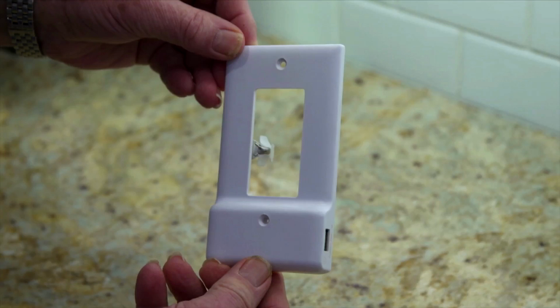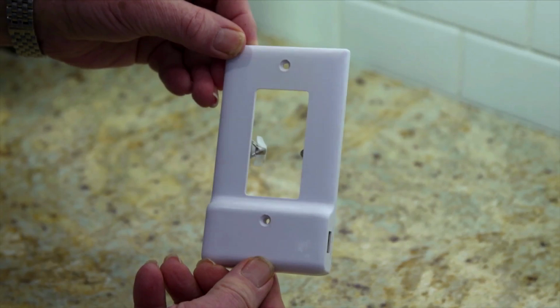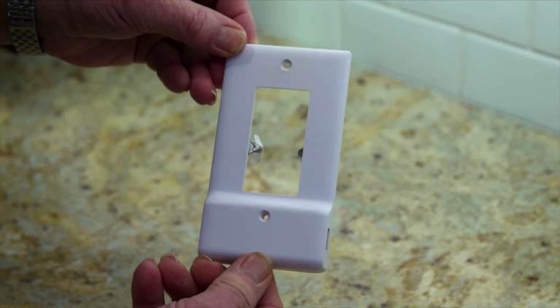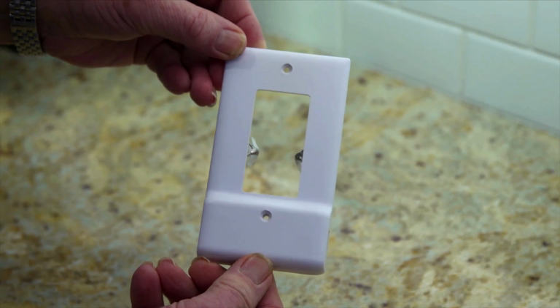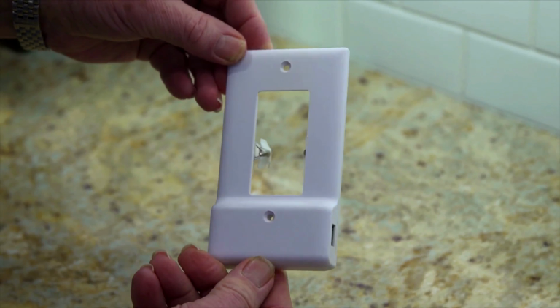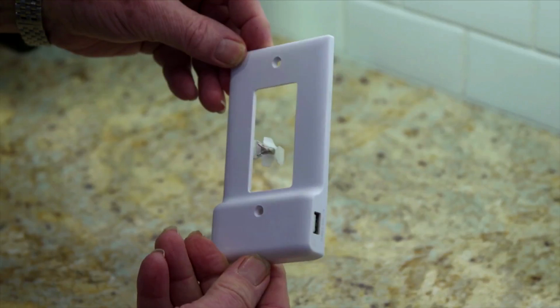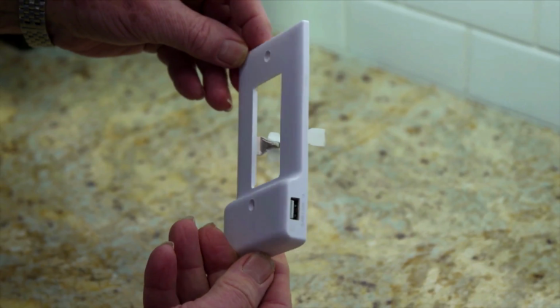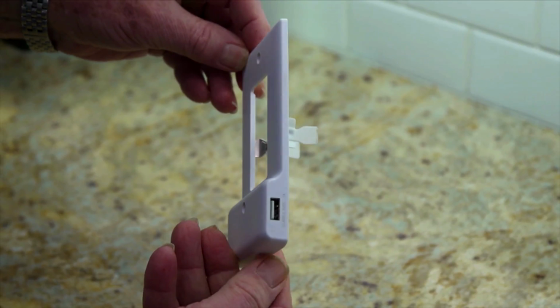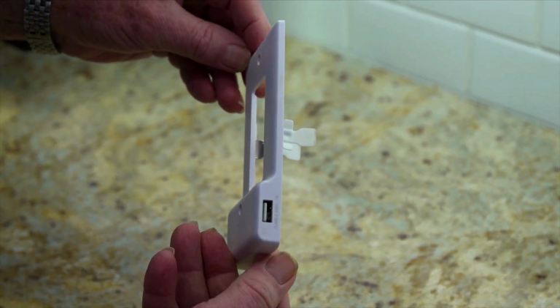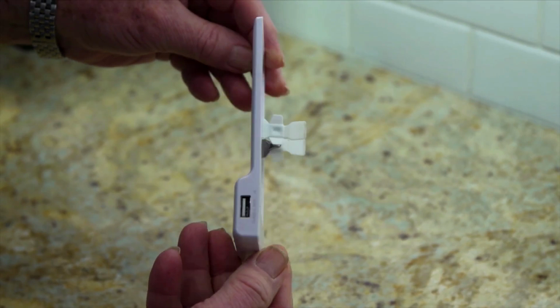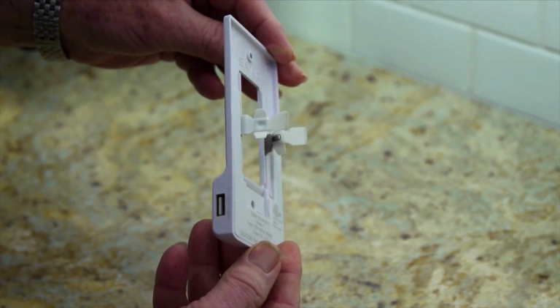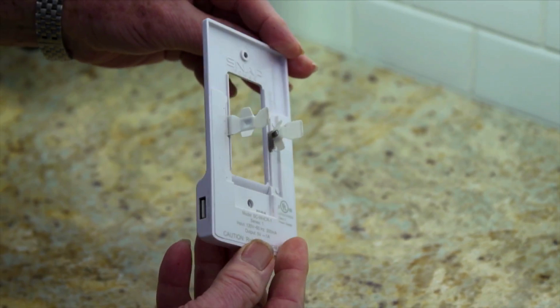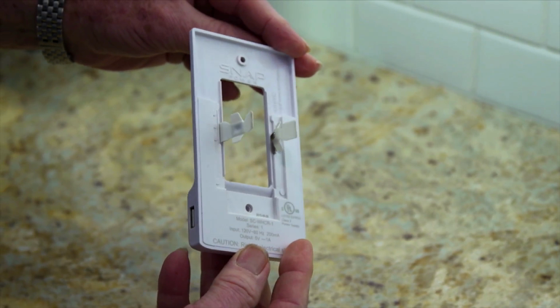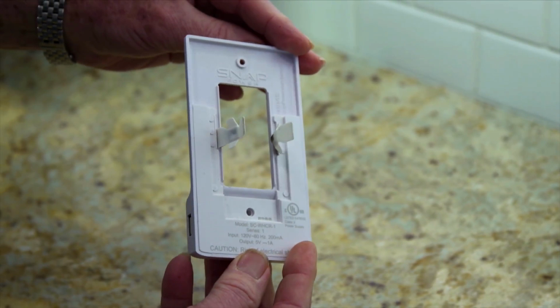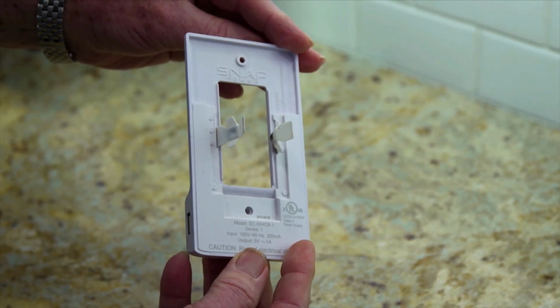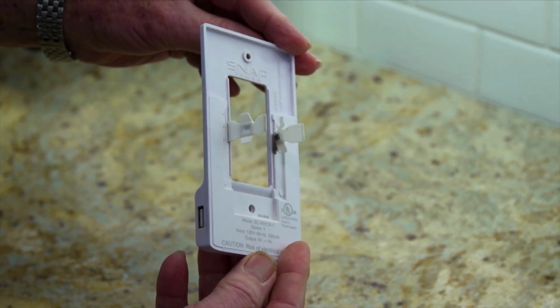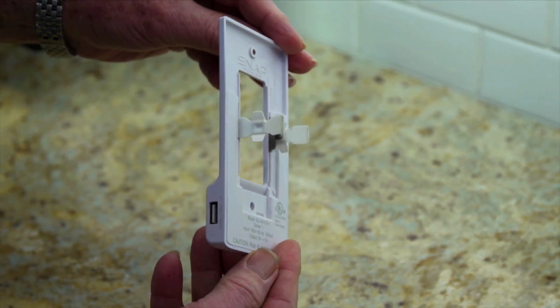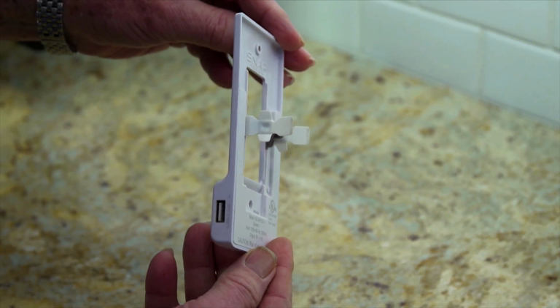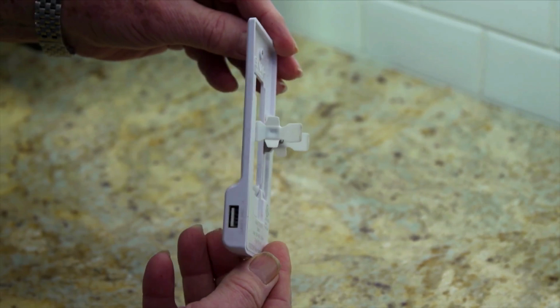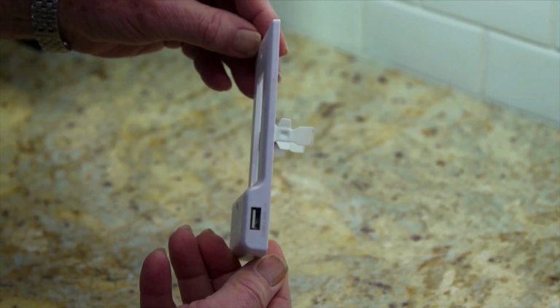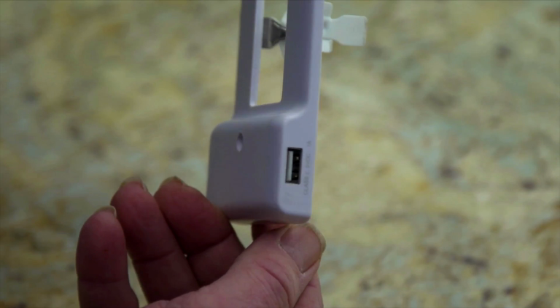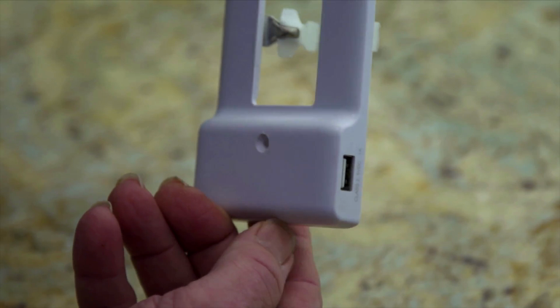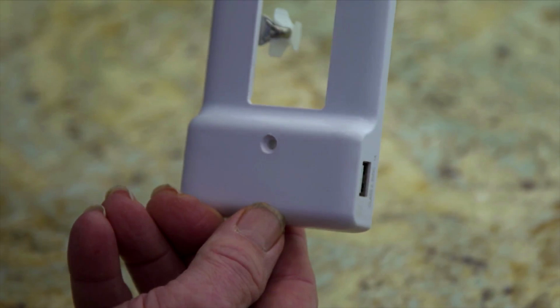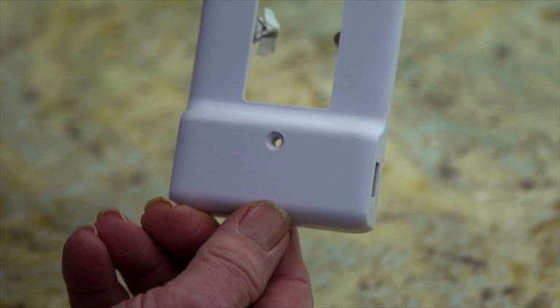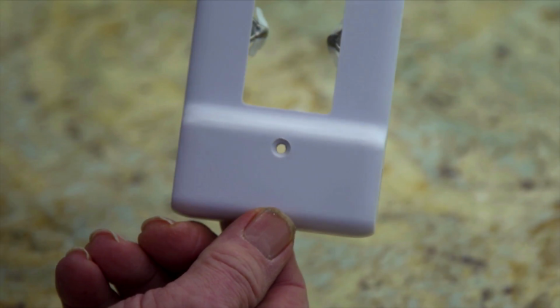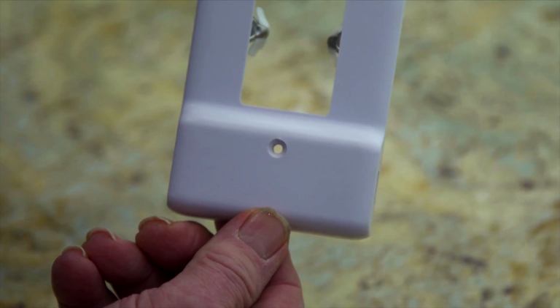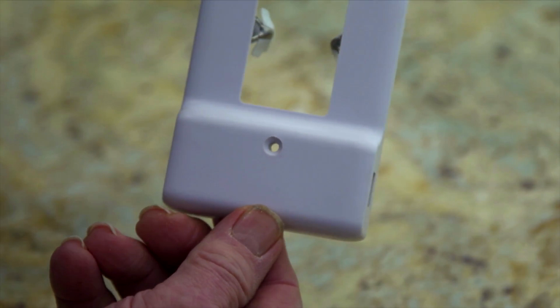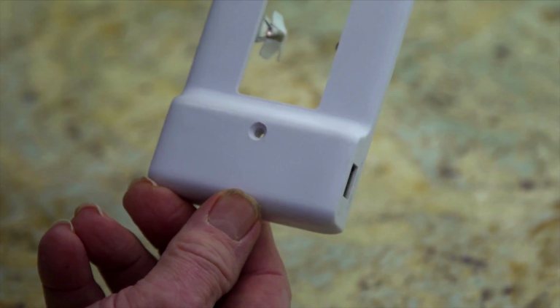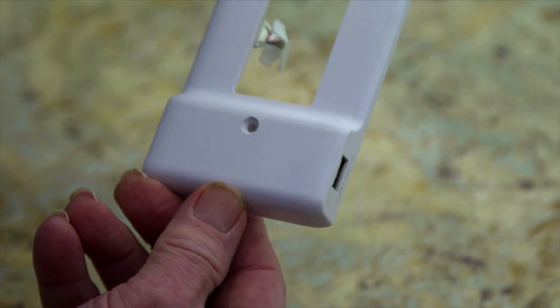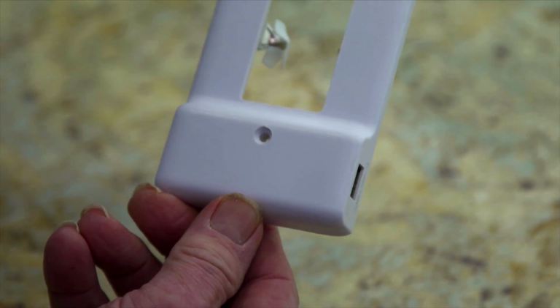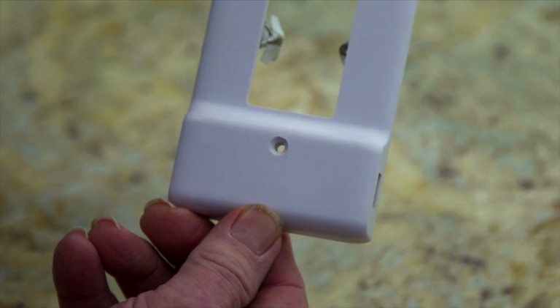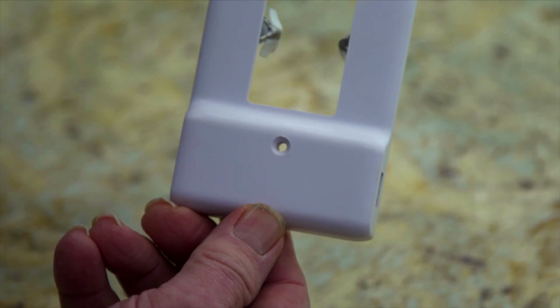This clever device from SnapPower solves that problem by incorporating a USB charger port into the cover plate.